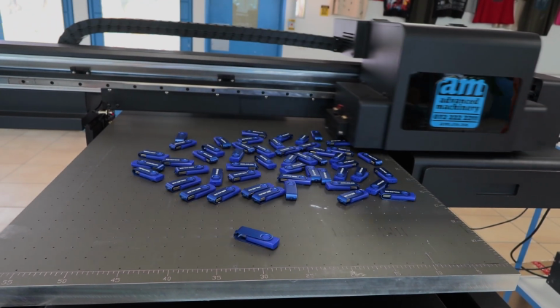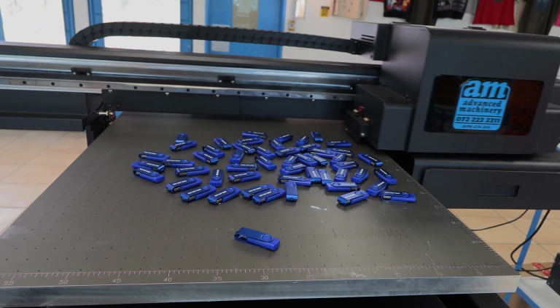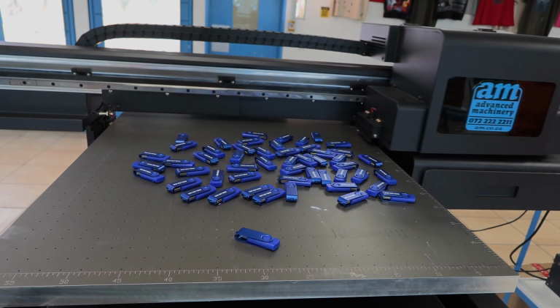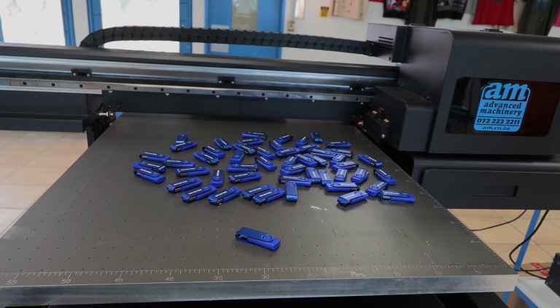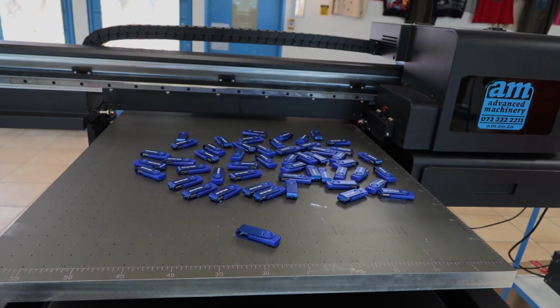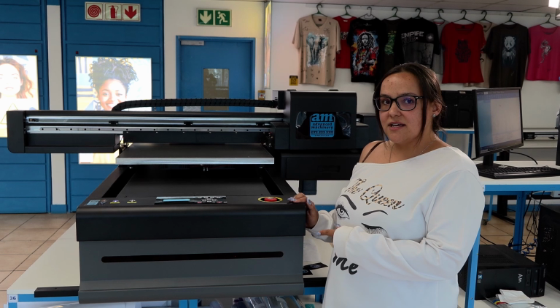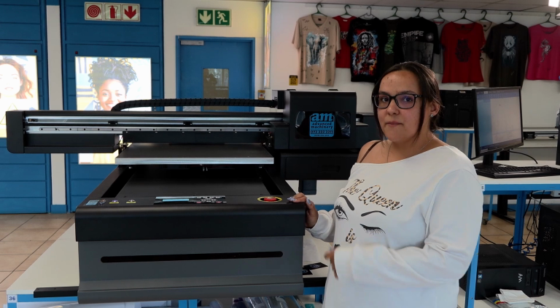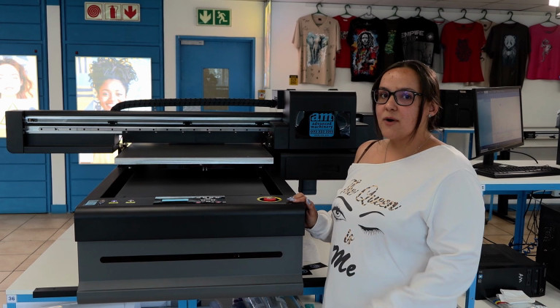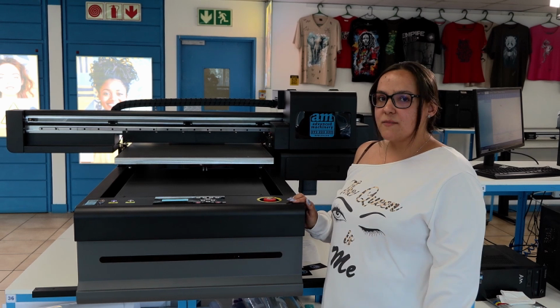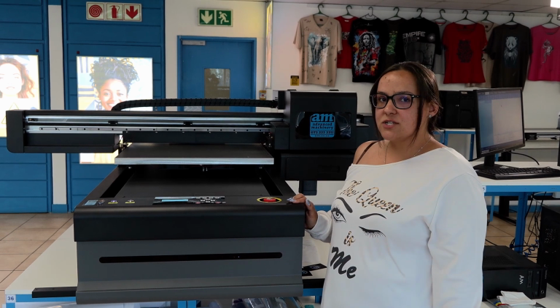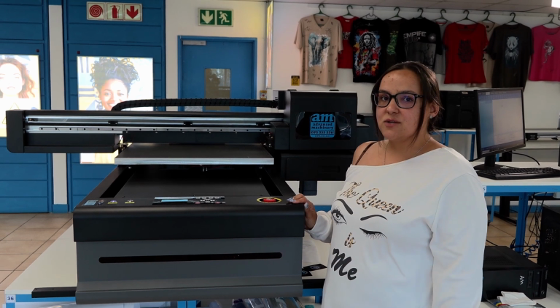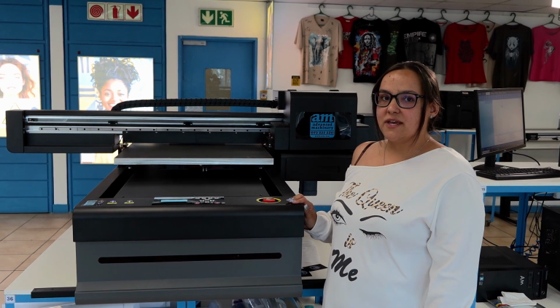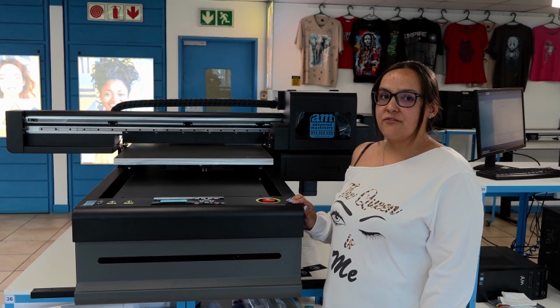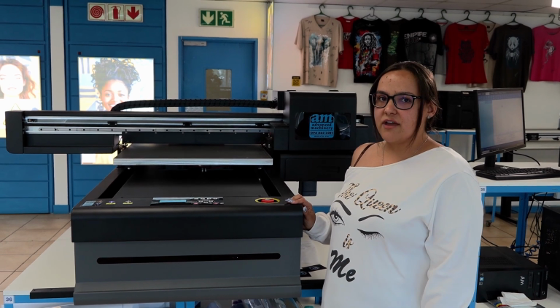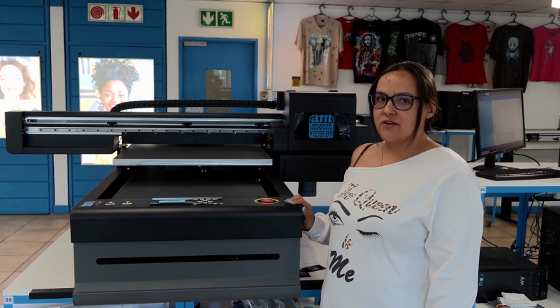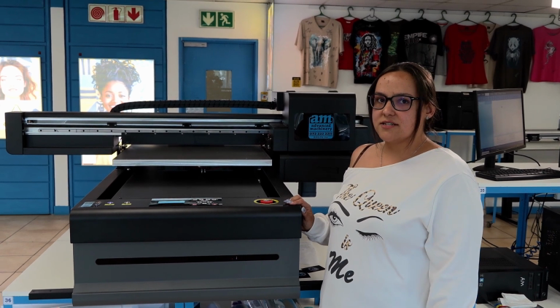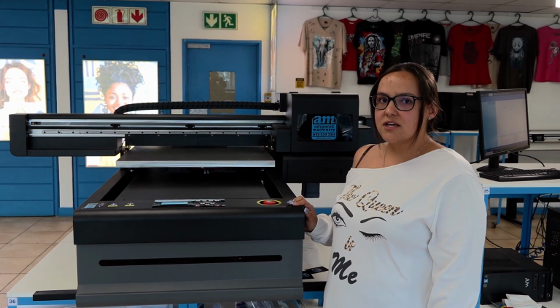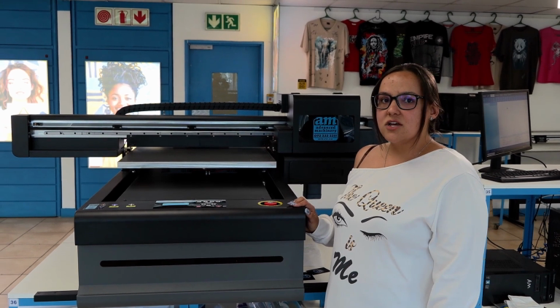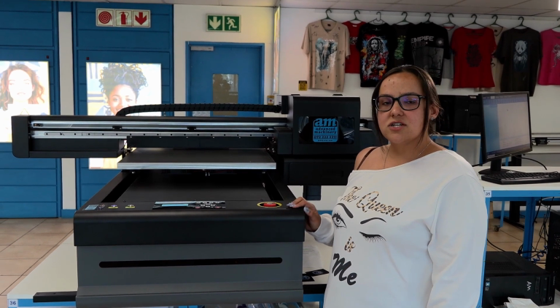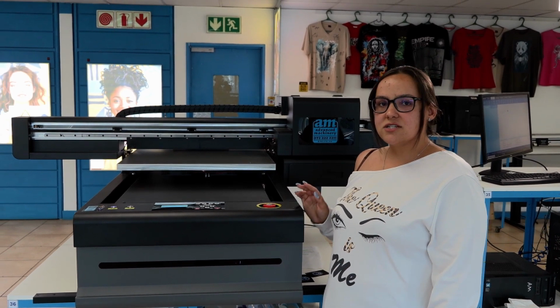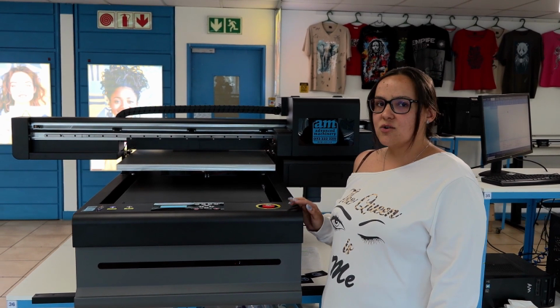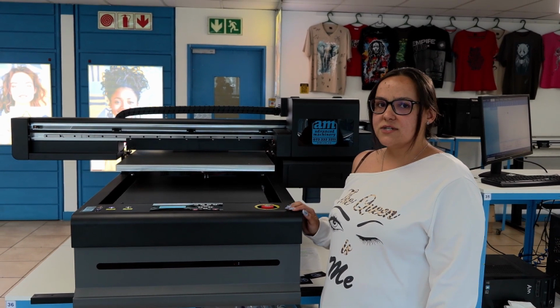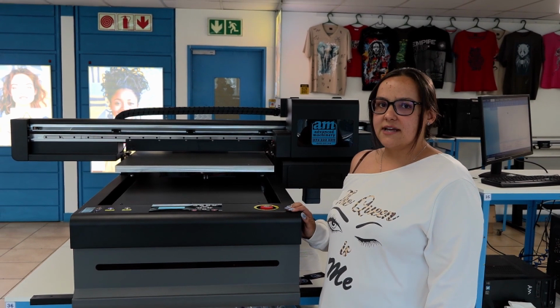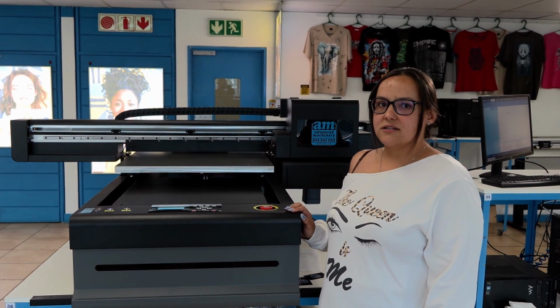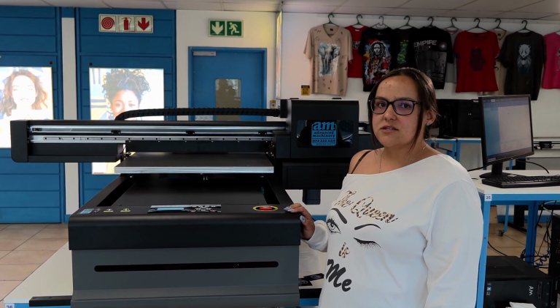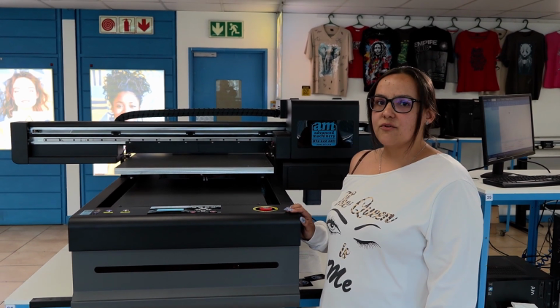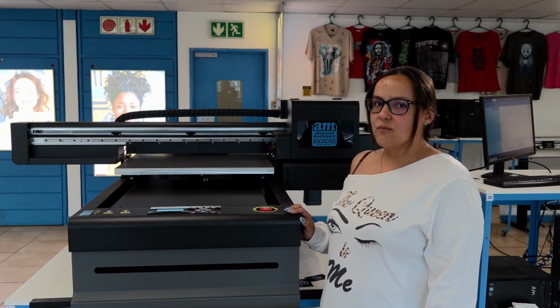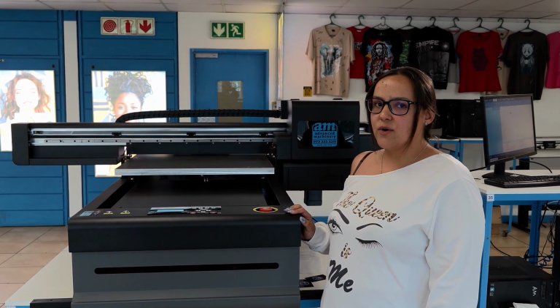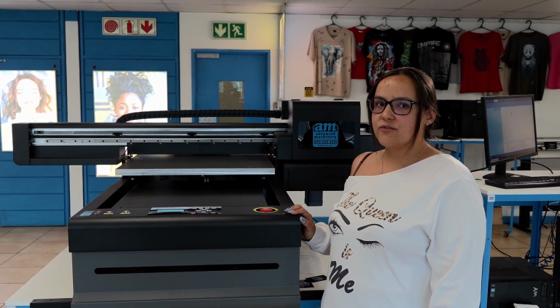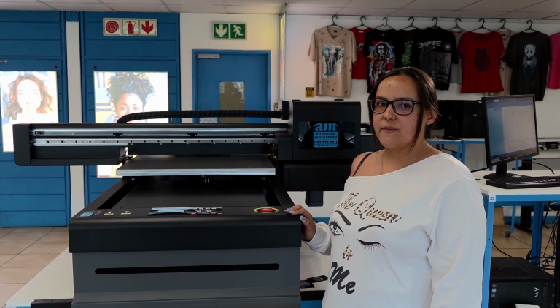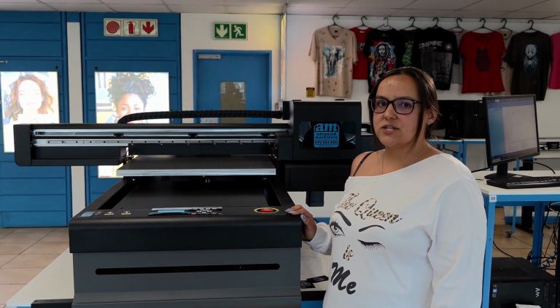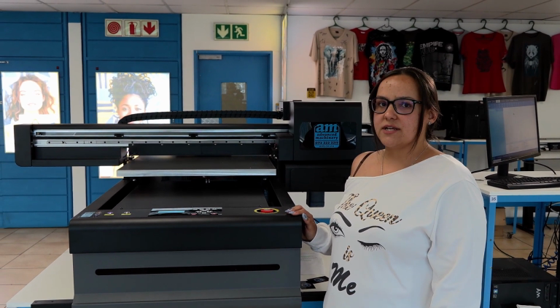This printer promises to be a favorite, so just call sales for more information.